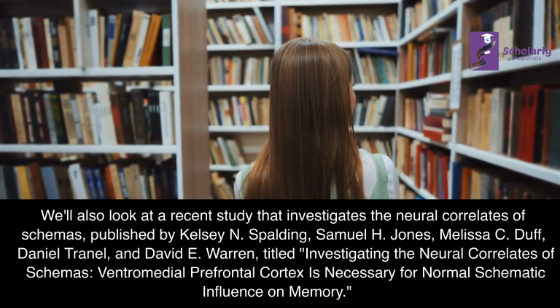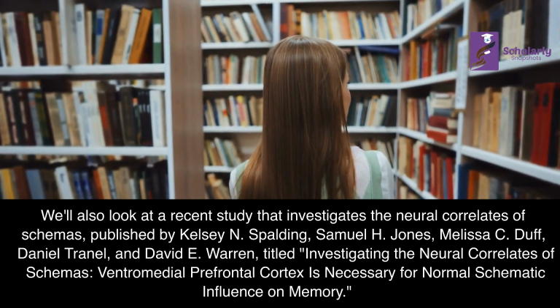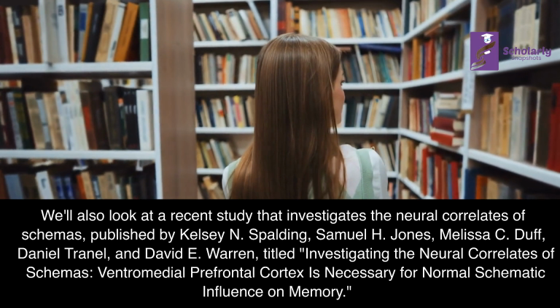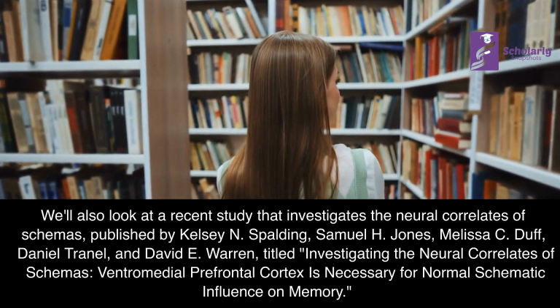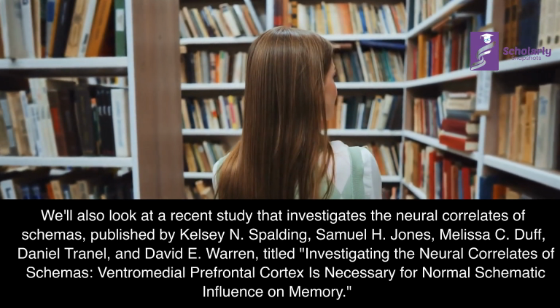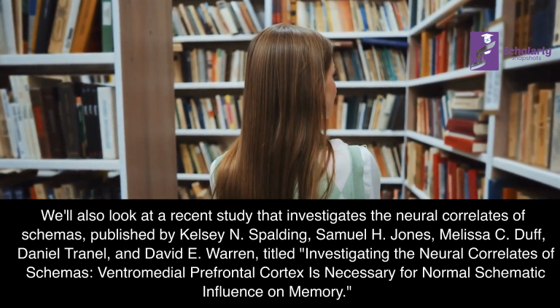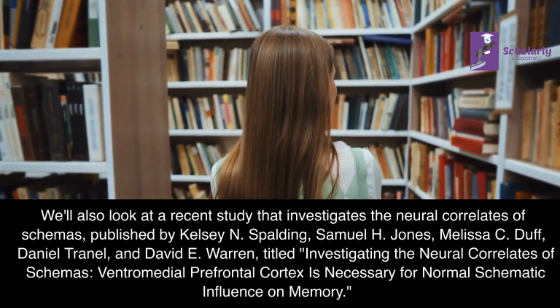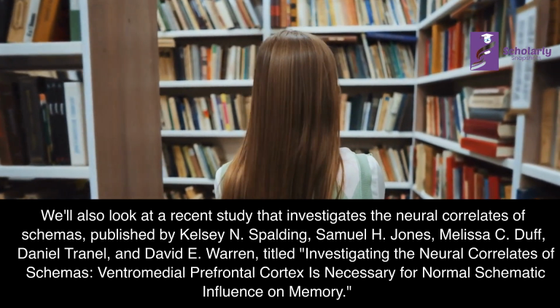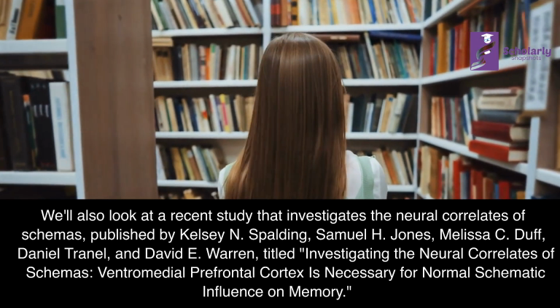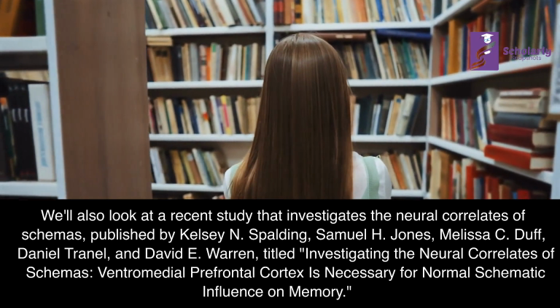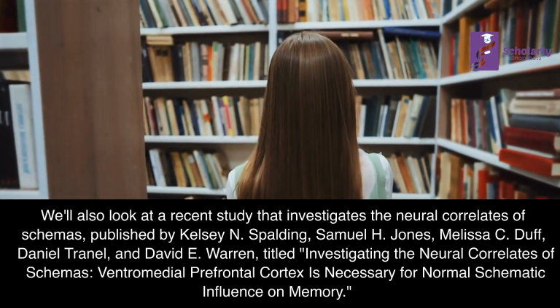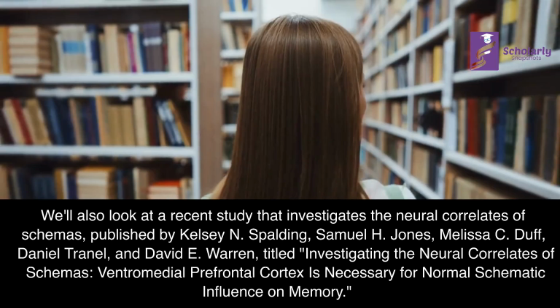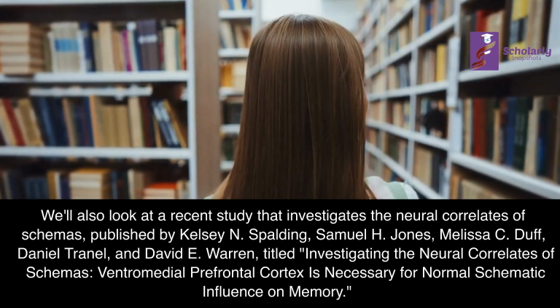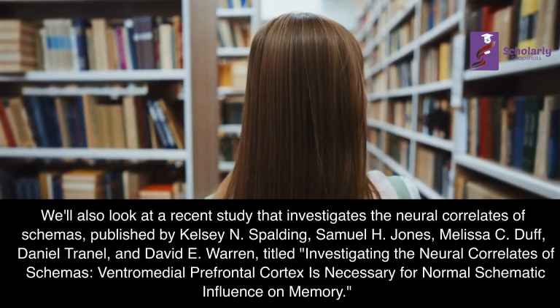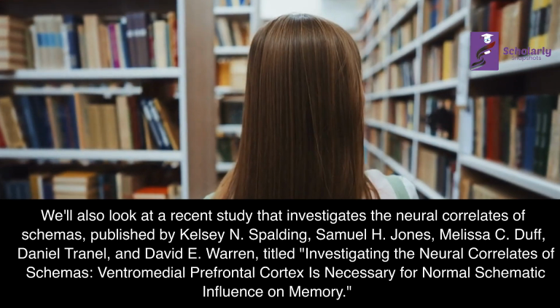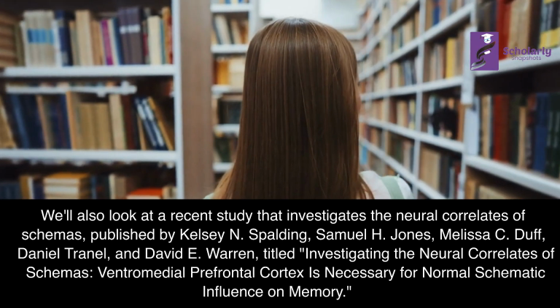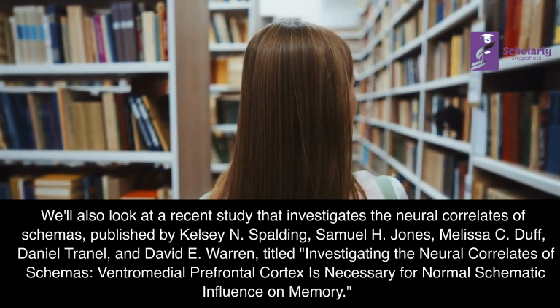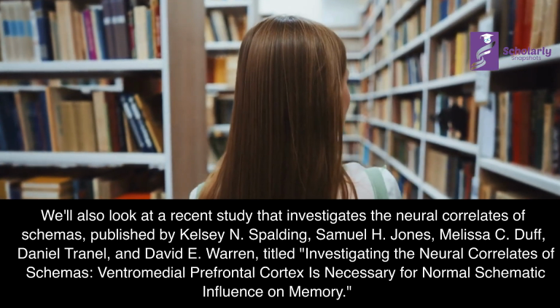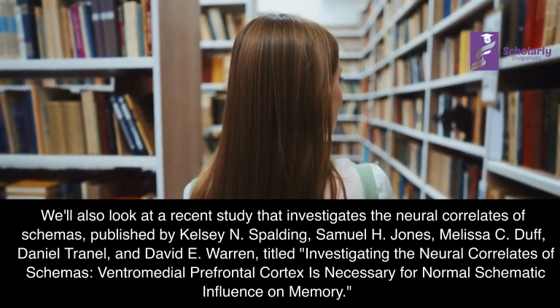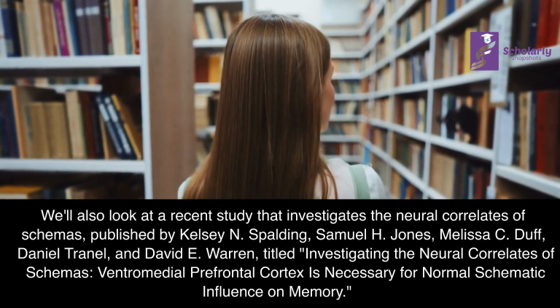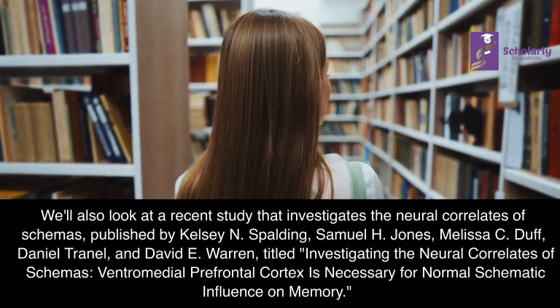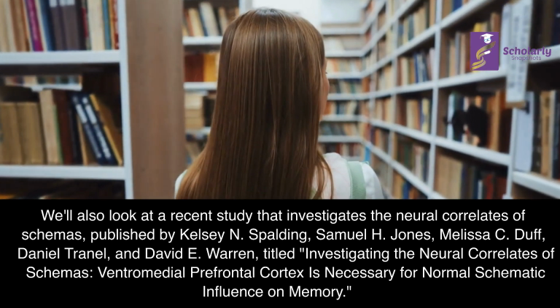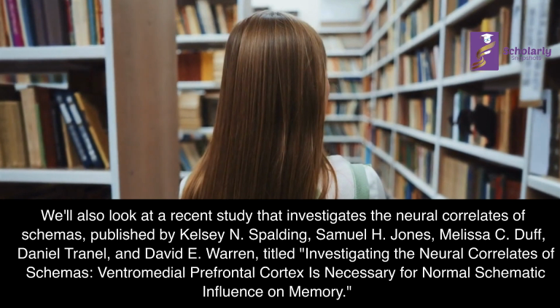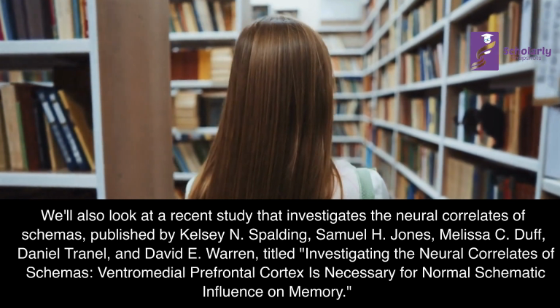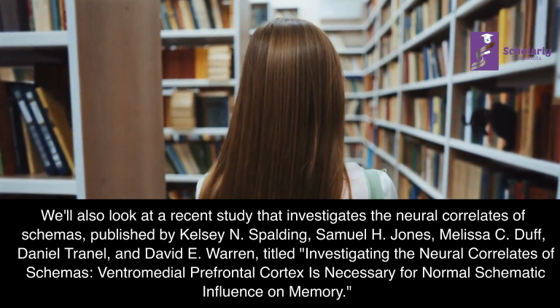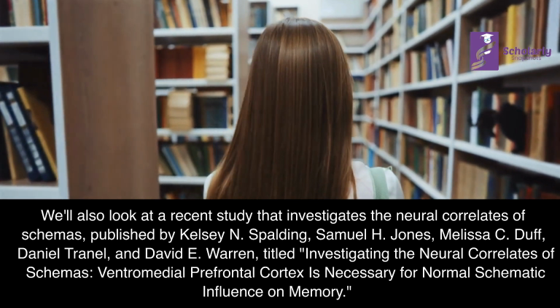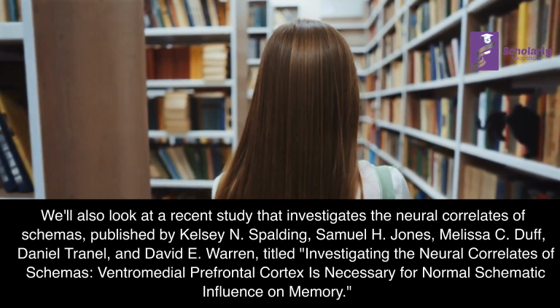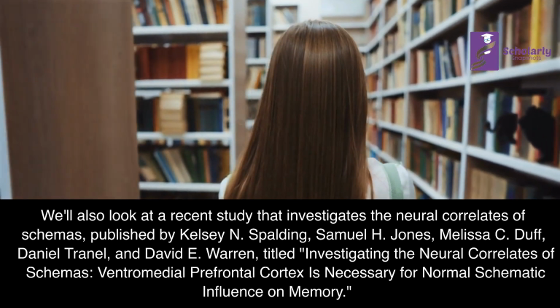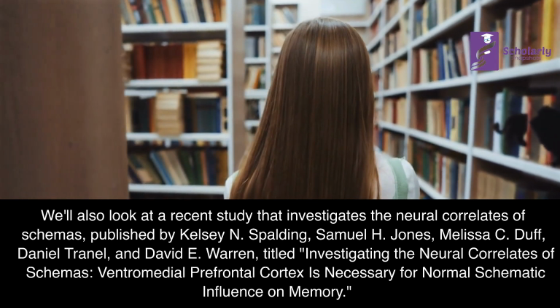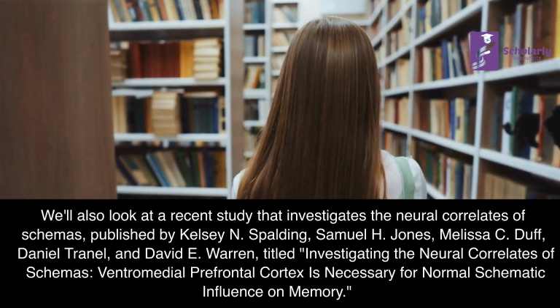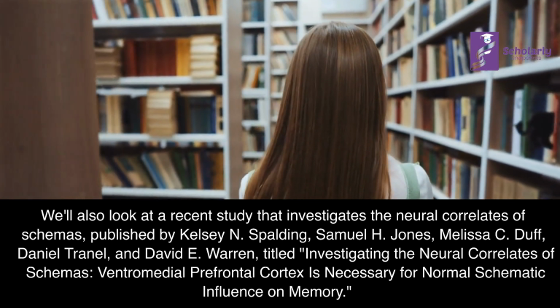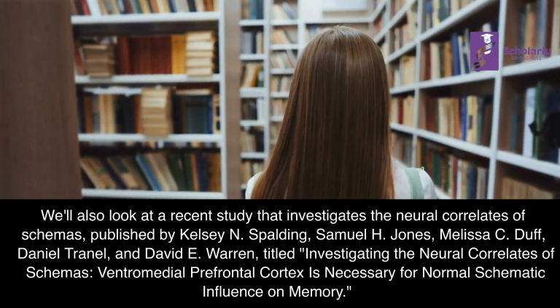Titled: Investigating the Neural Correlates of Schemas: Ventromedial Prefrontal Cortex is Necessary for Normal Schematic Influence on Memory.